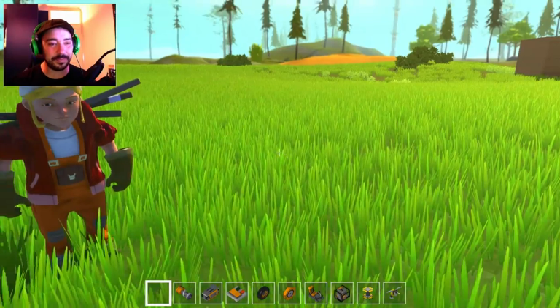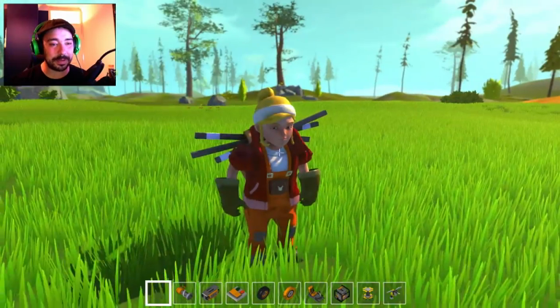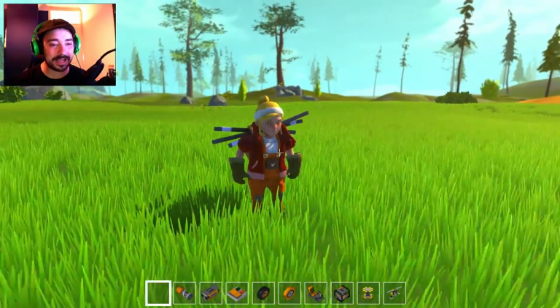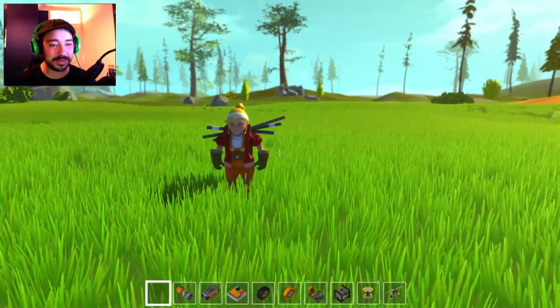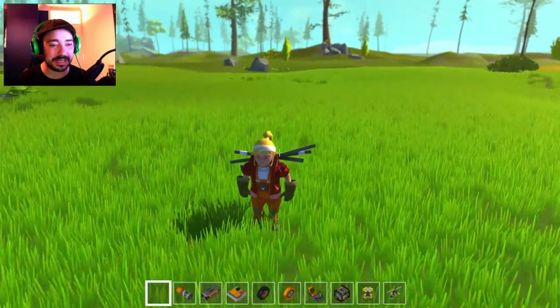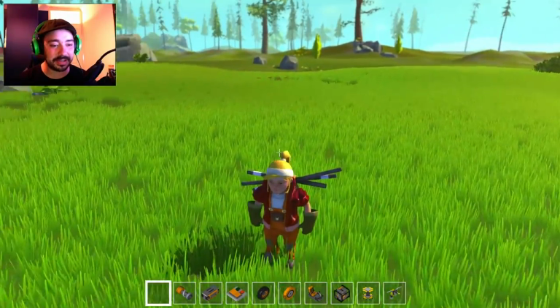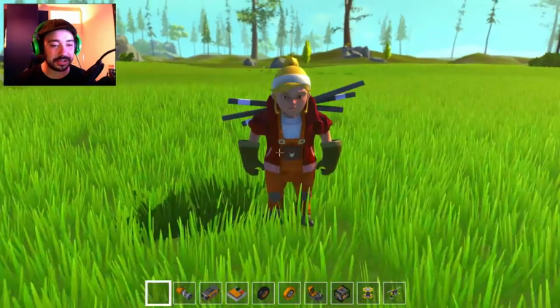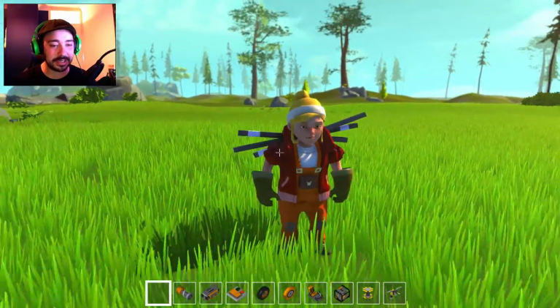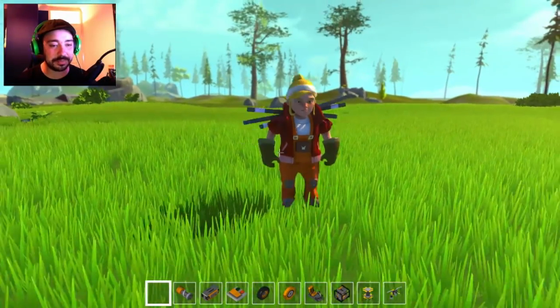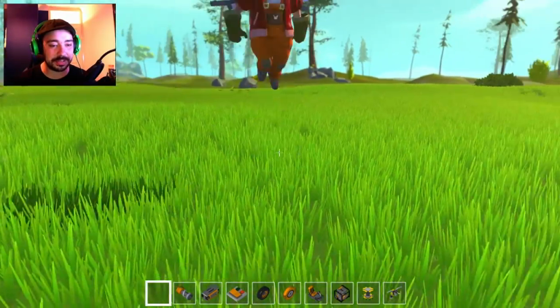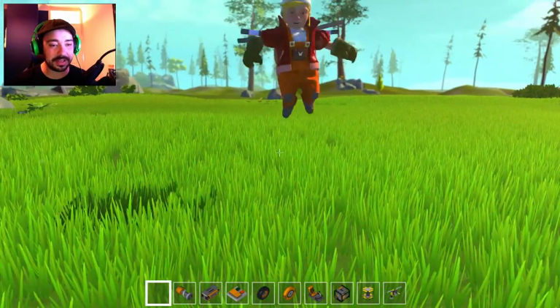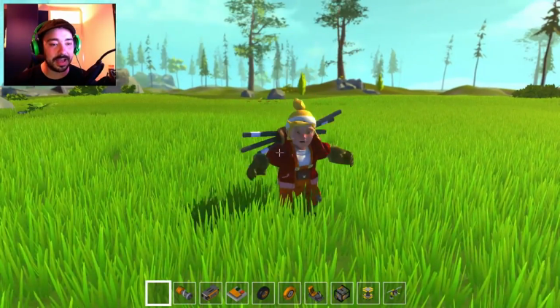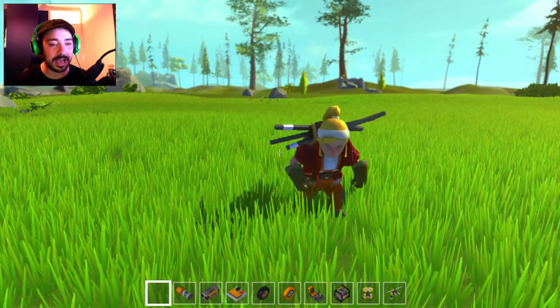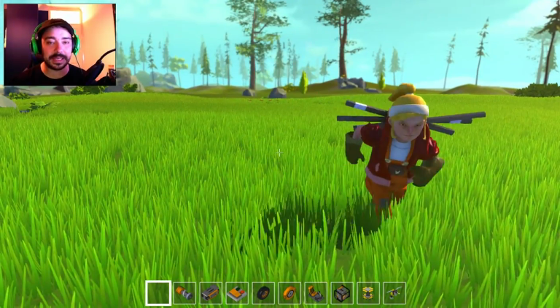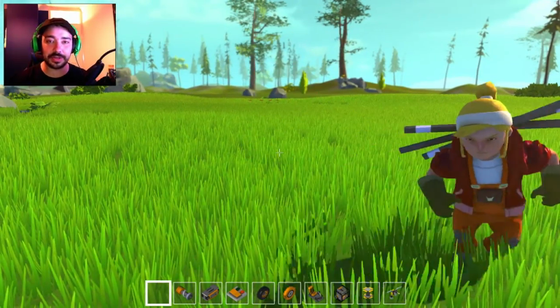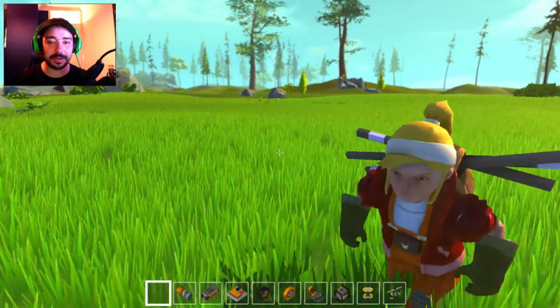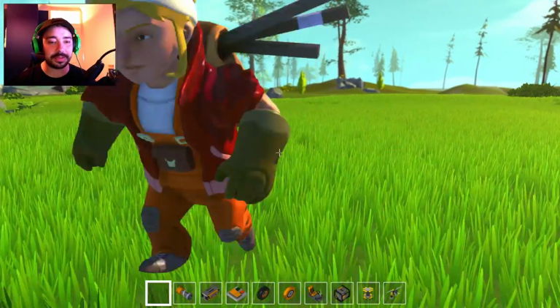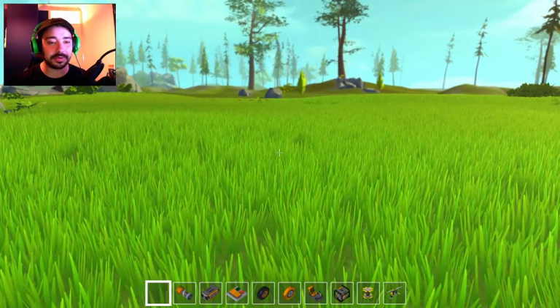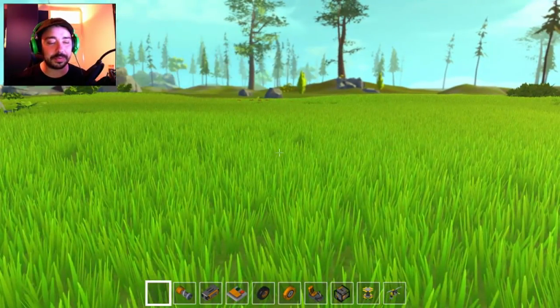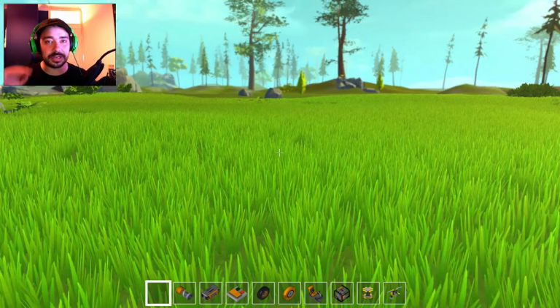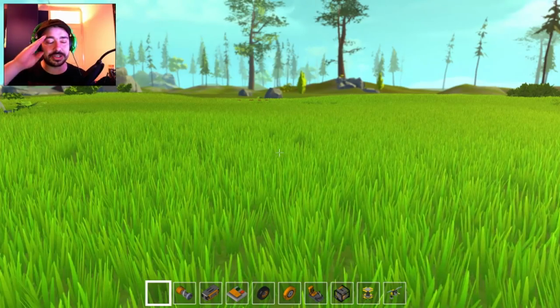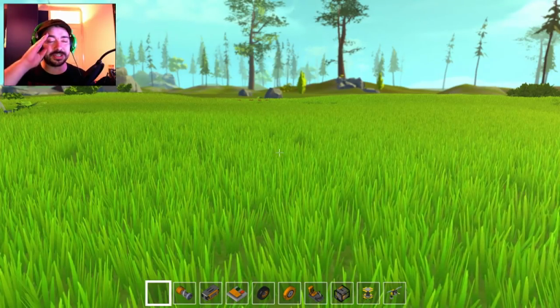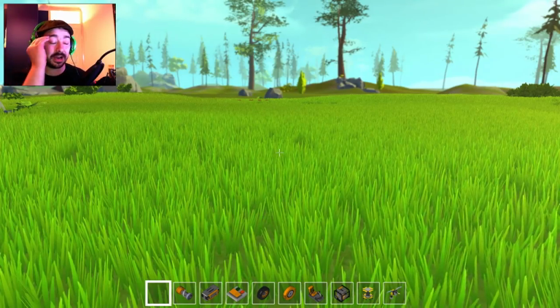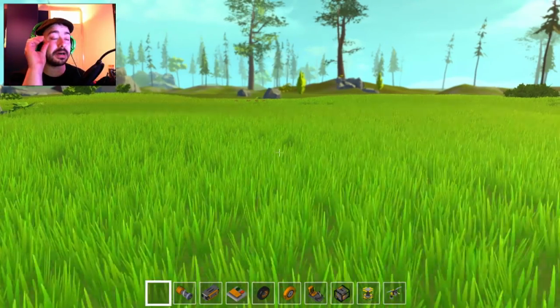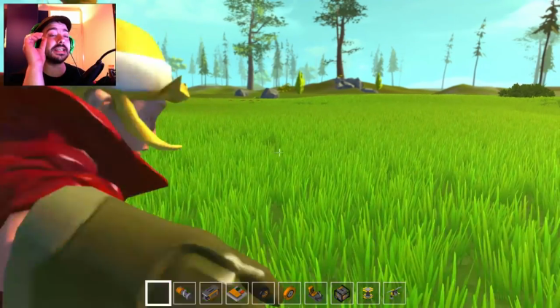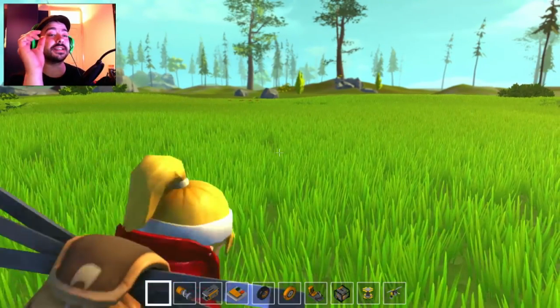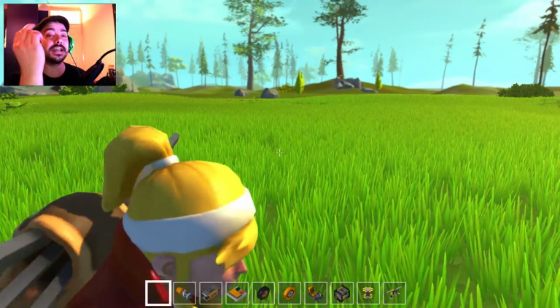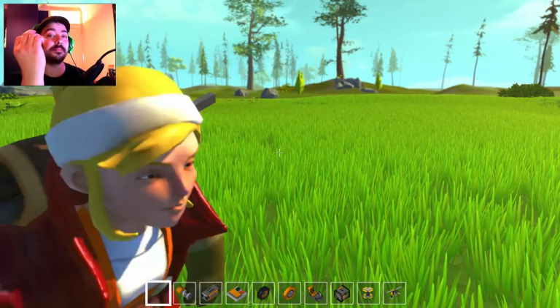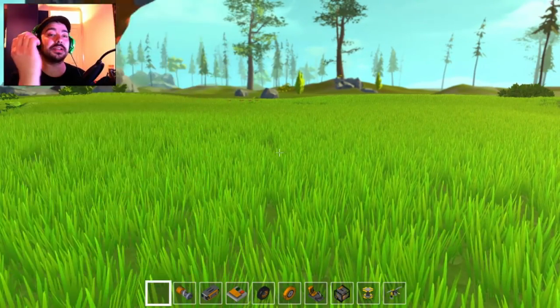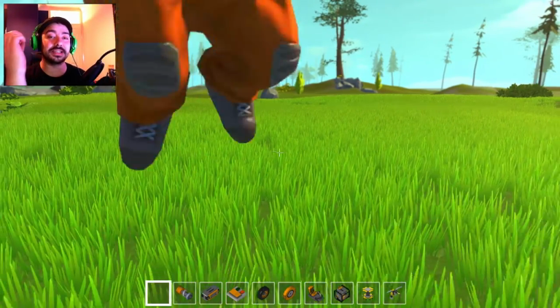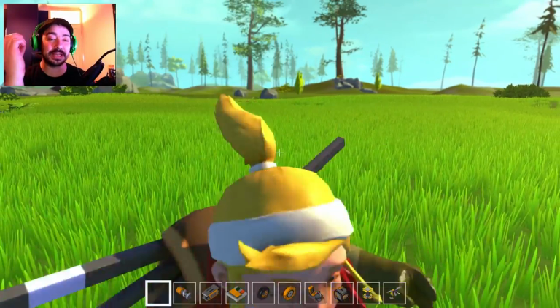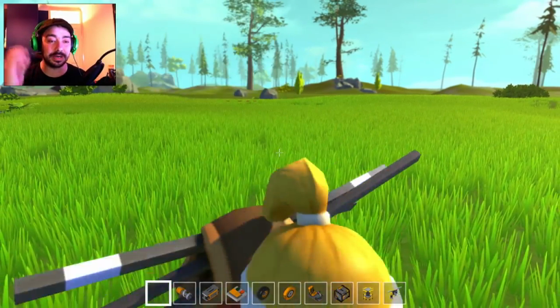We are back doing another challenge build thing — it's not a time limit thing or anything, we're going to just set our minds to building something incredible.